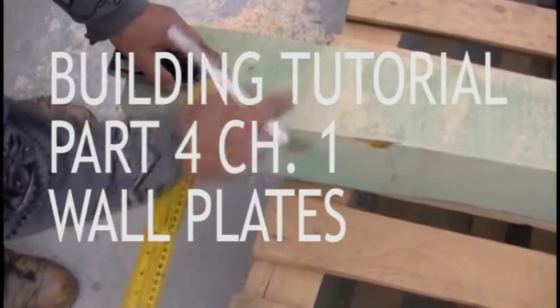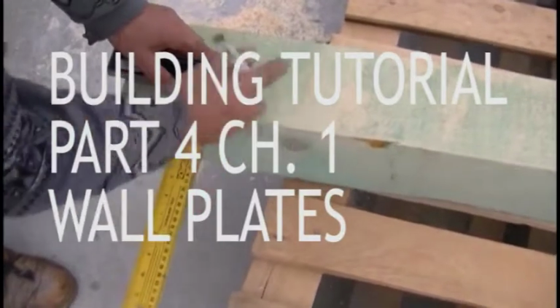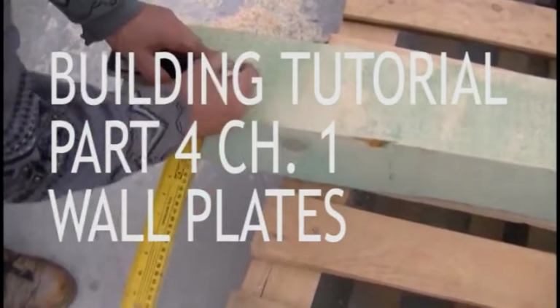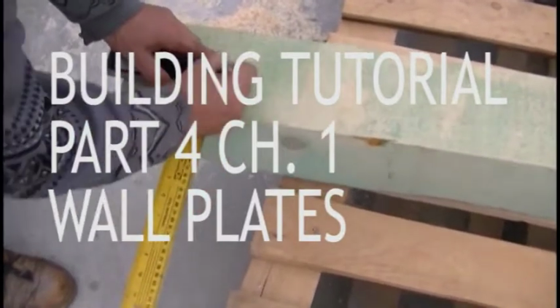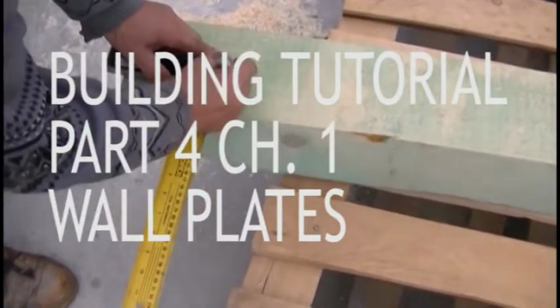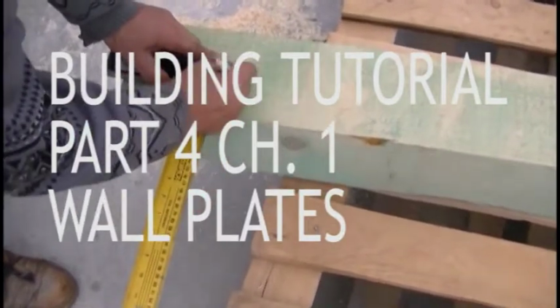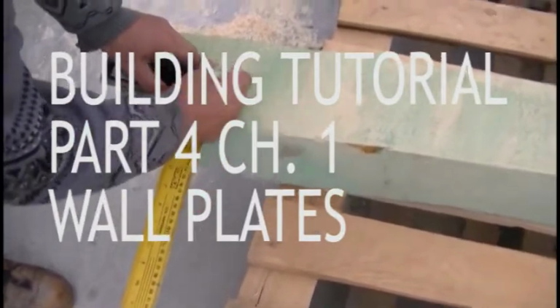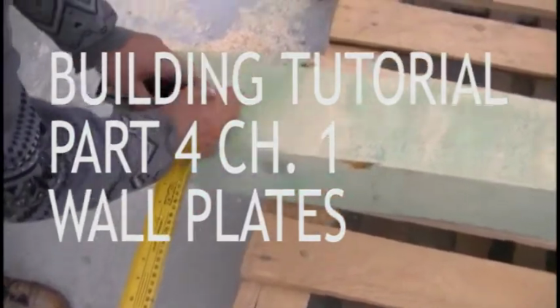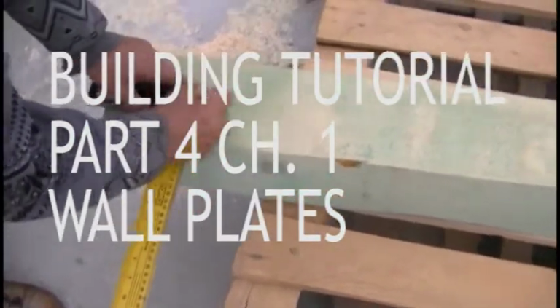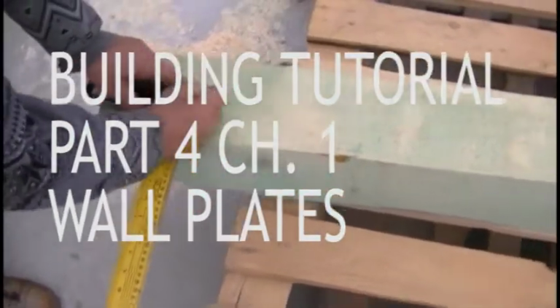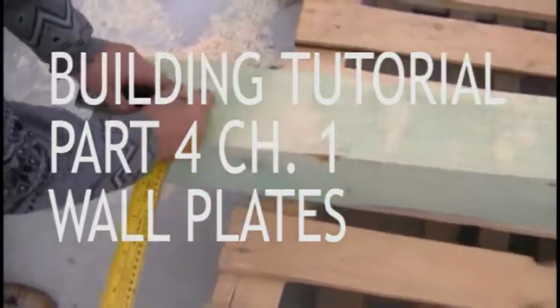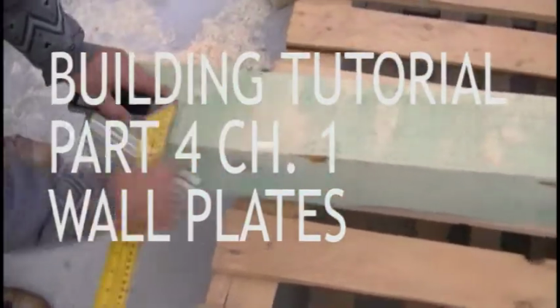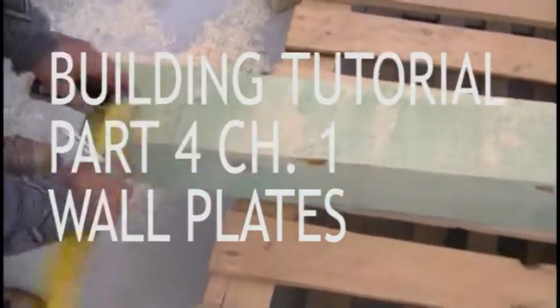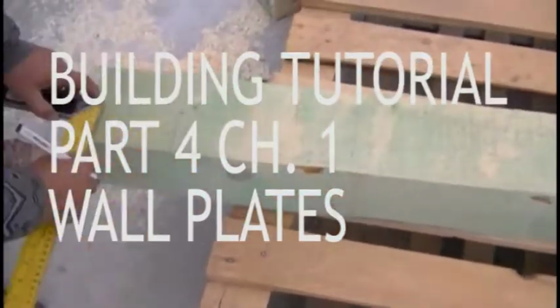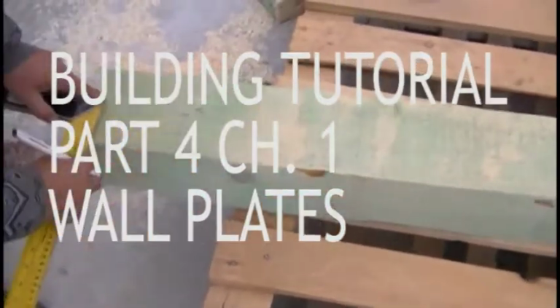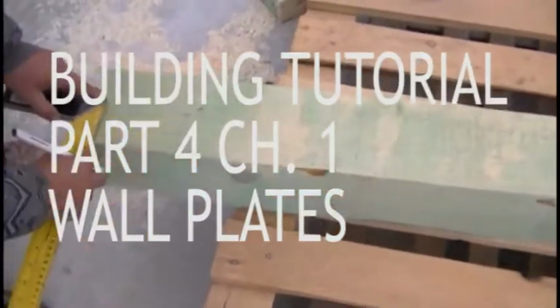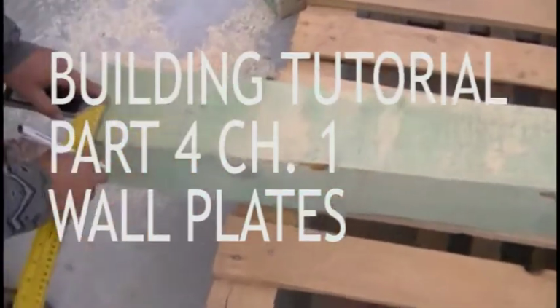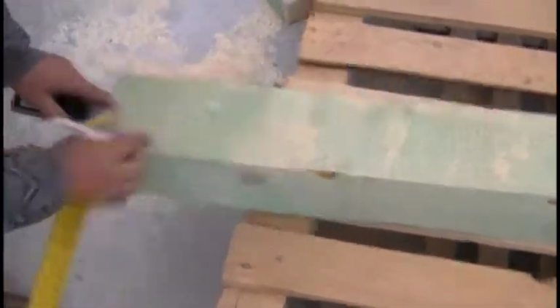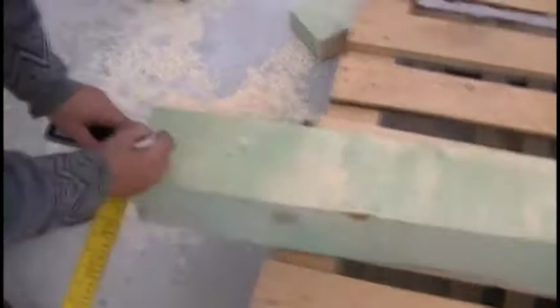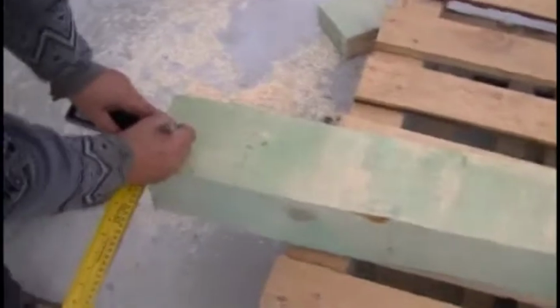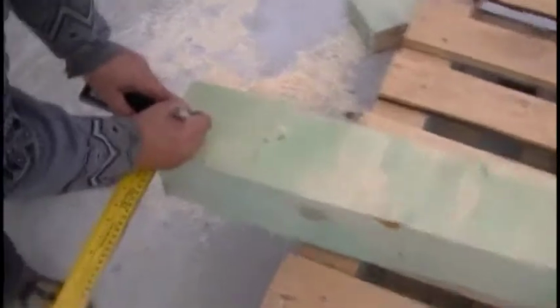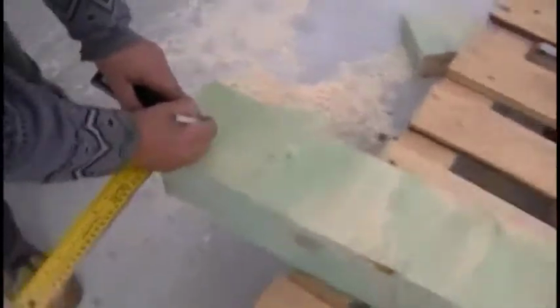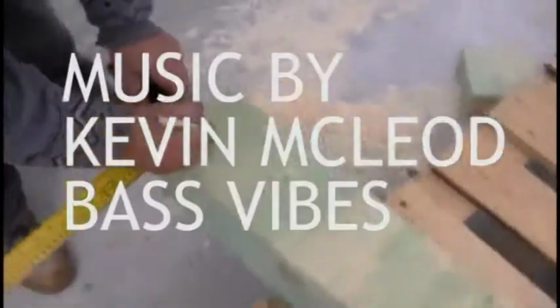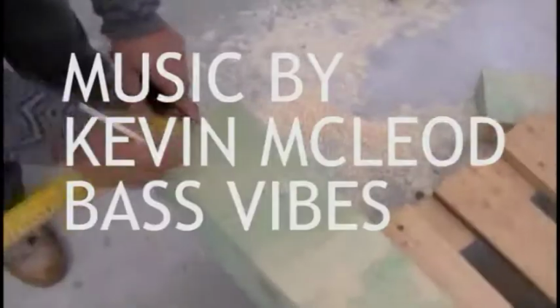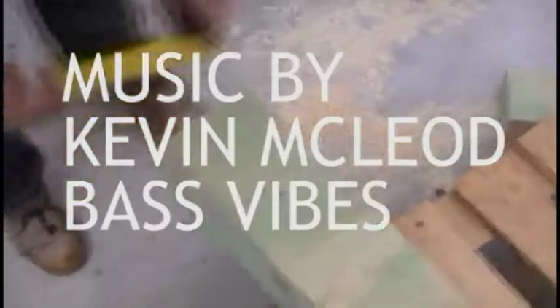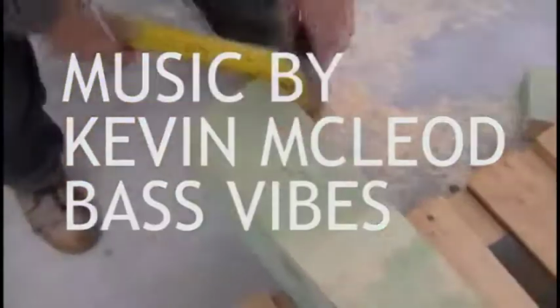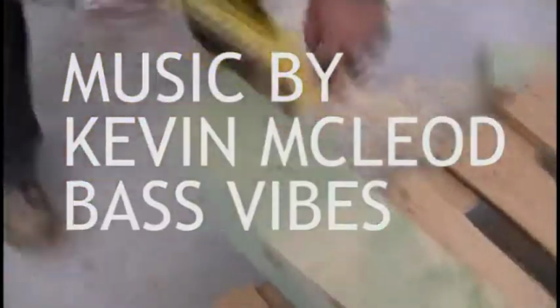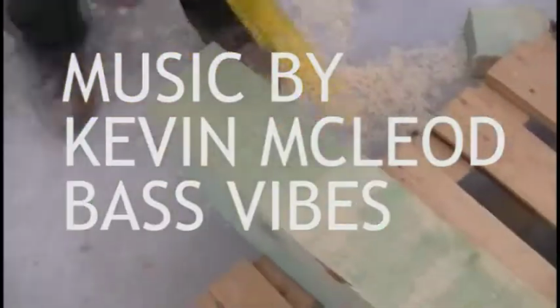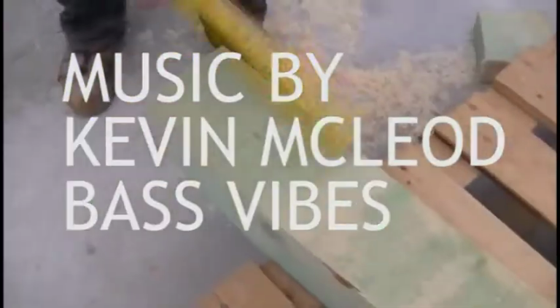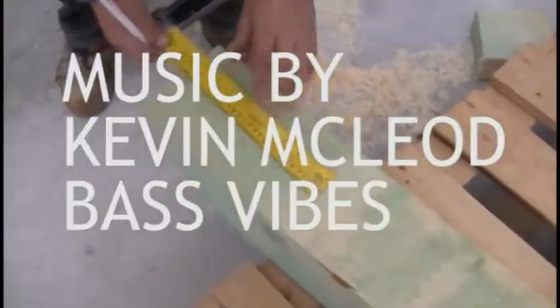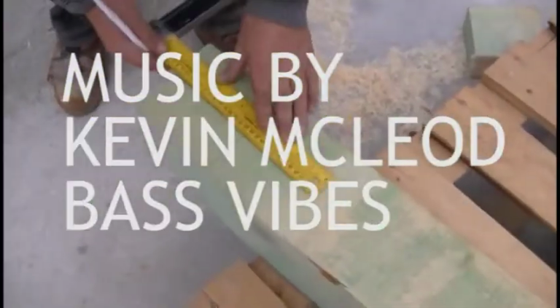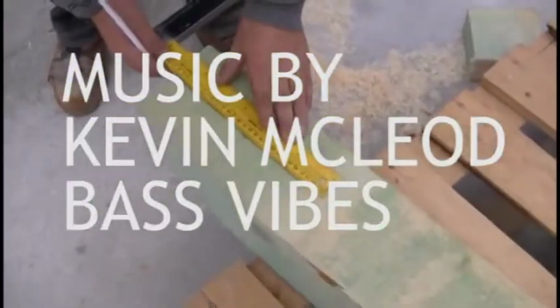Welcome to the fourth part of the course. In this video I will explain how to build a wooden roof structure.